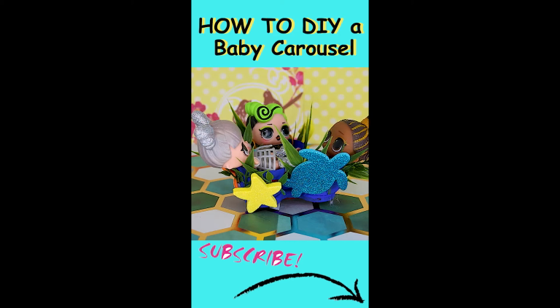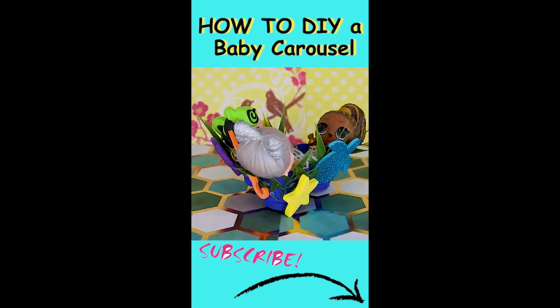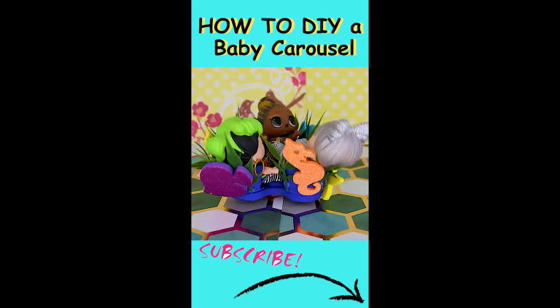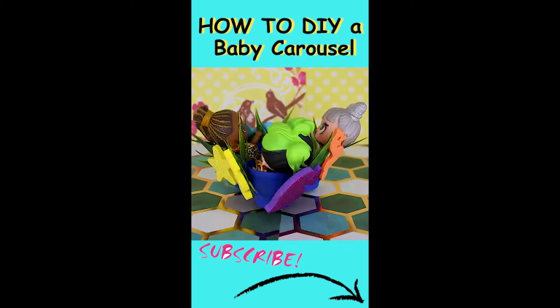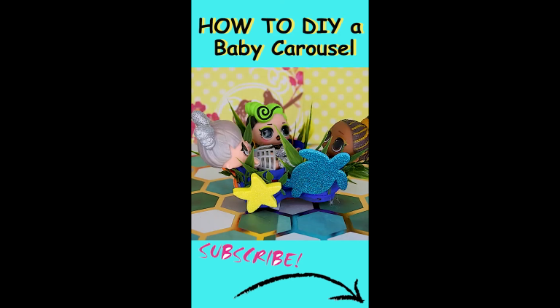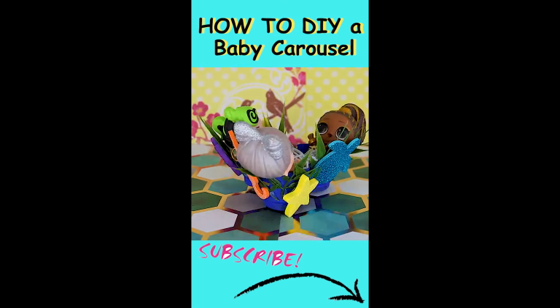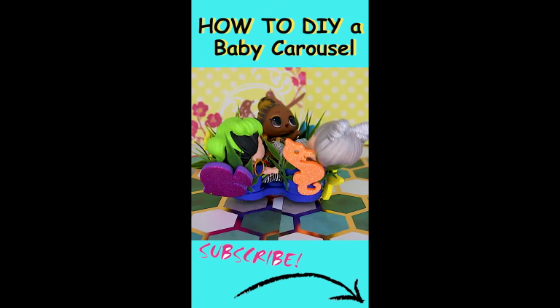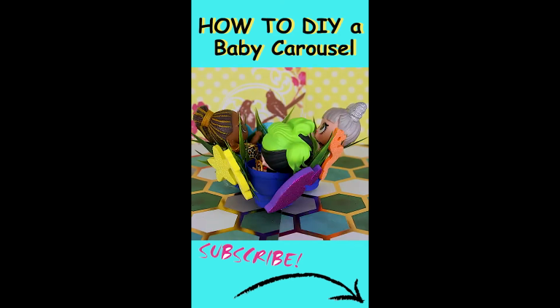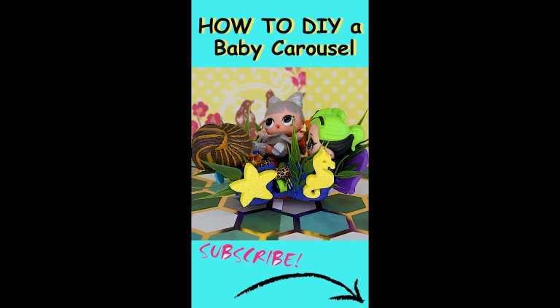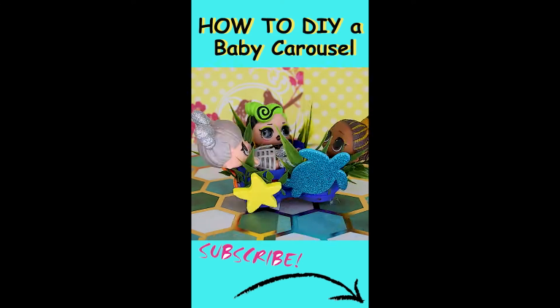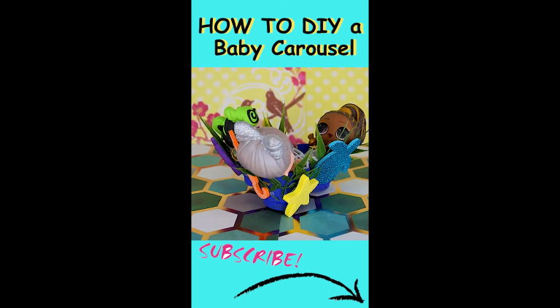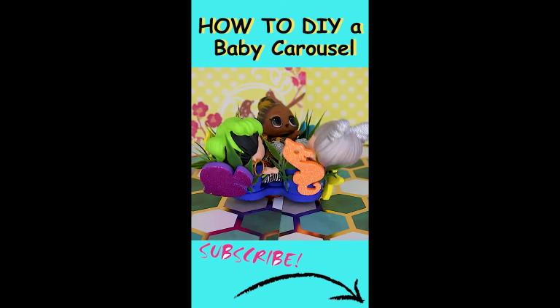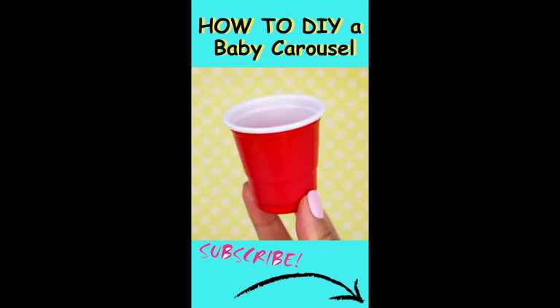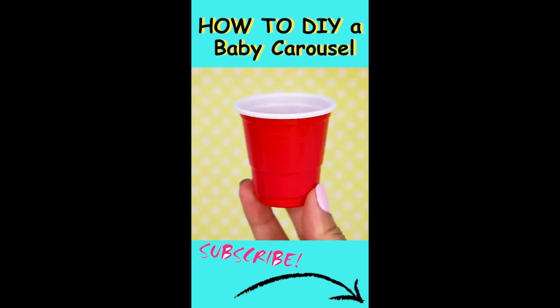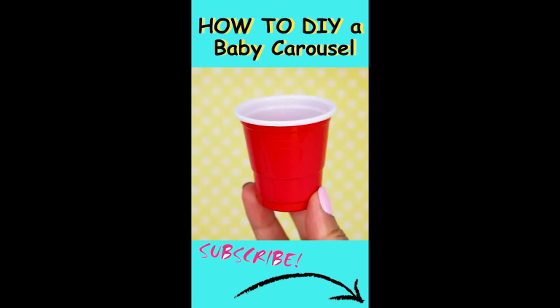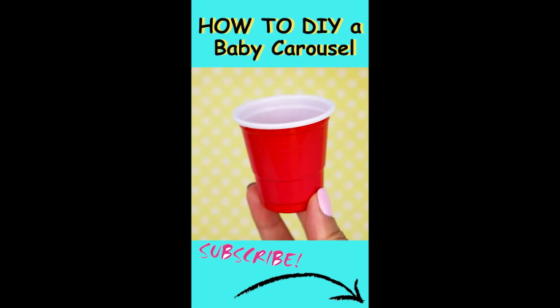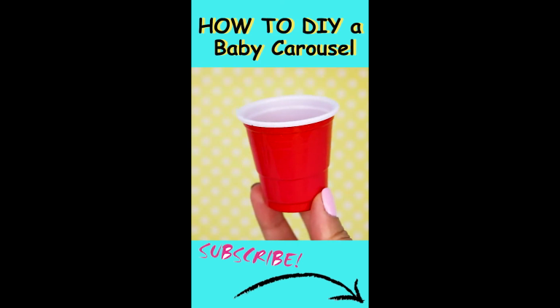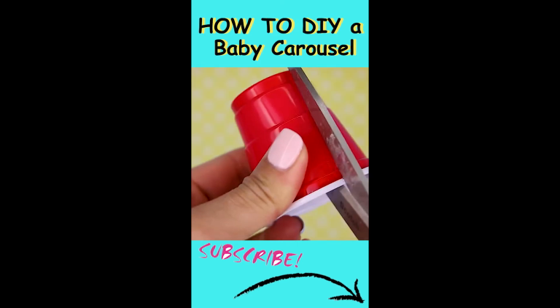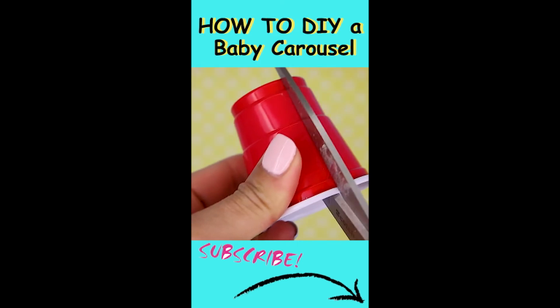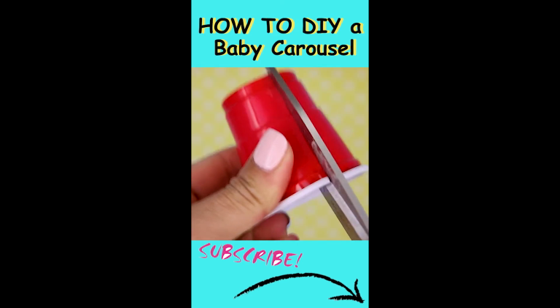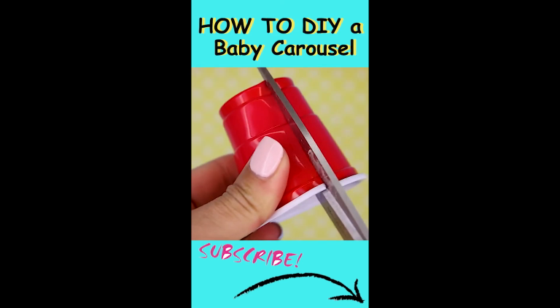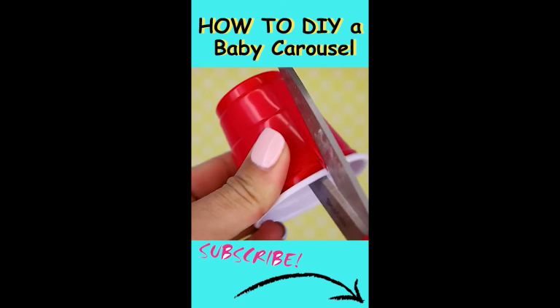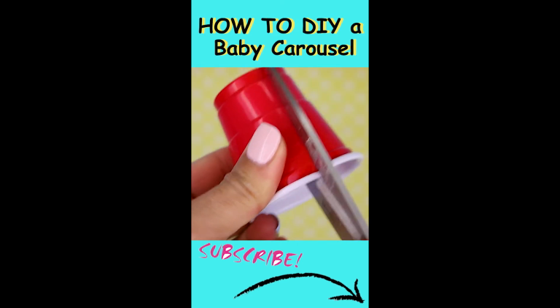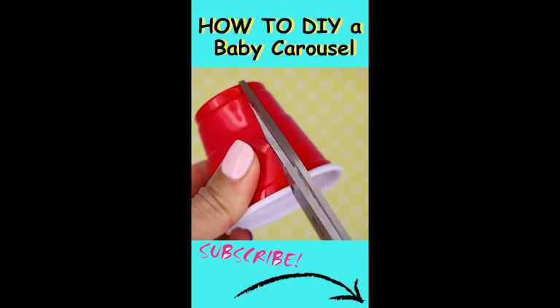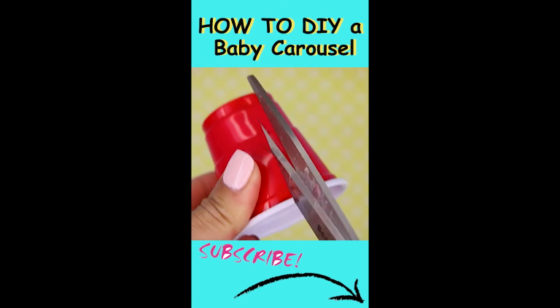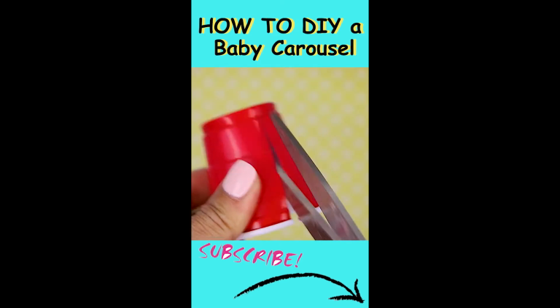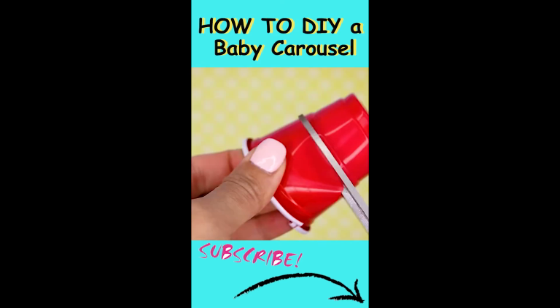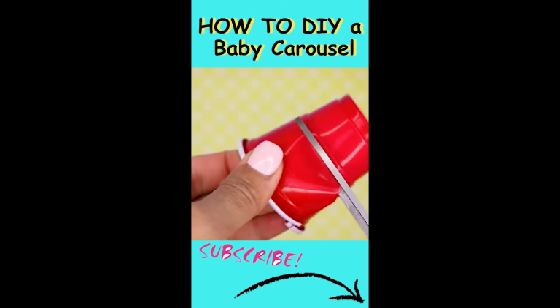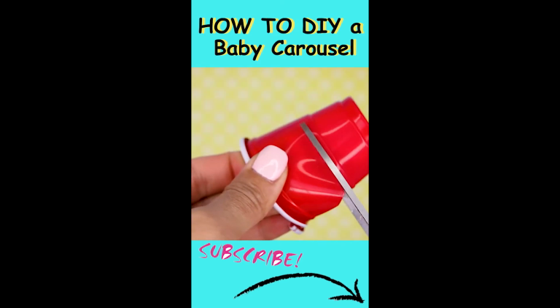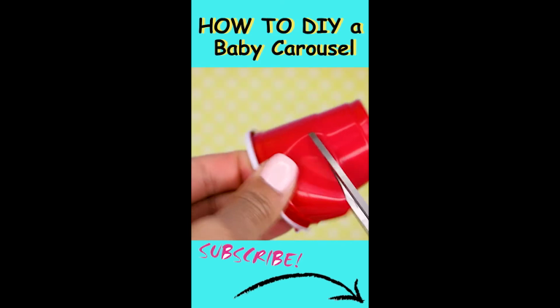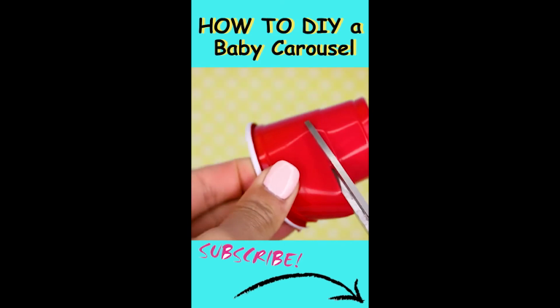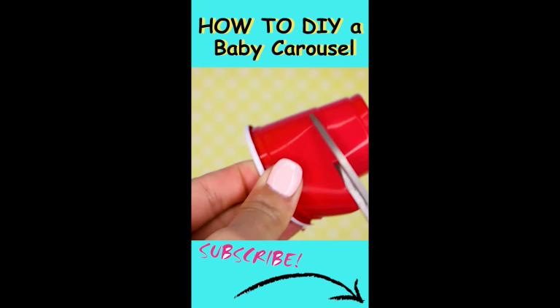To make an underwater carousel, take a cut that you can cut into three separate seats.